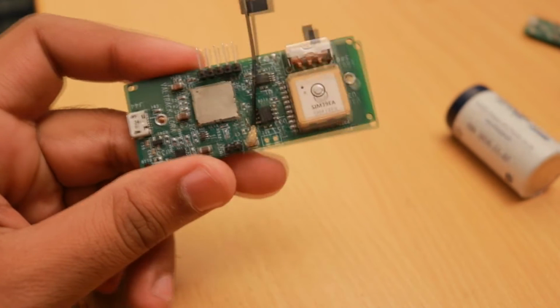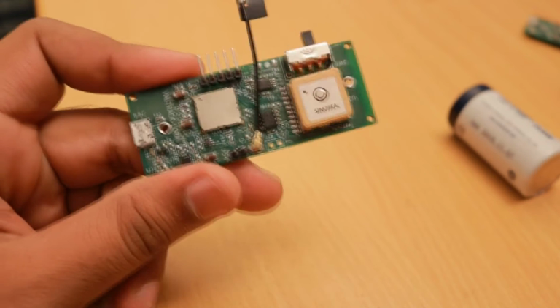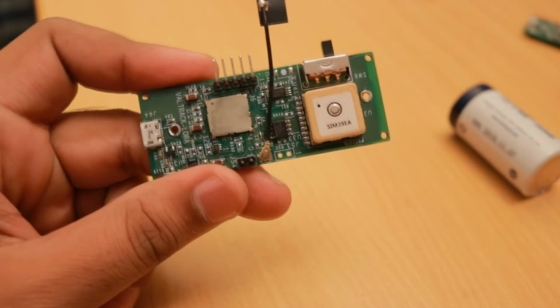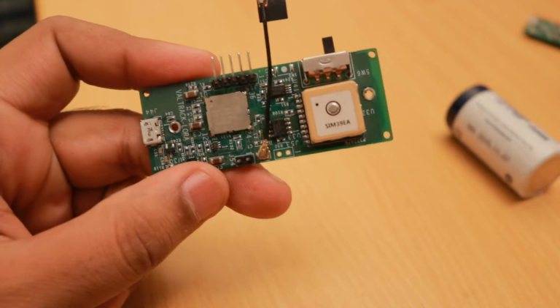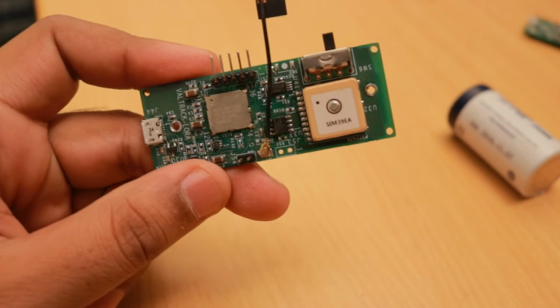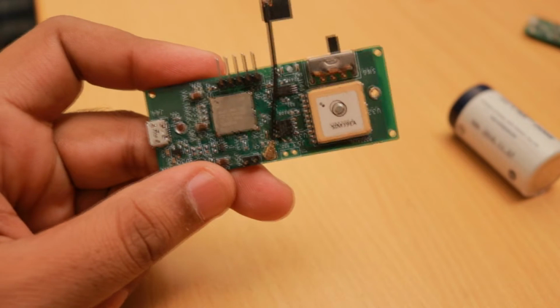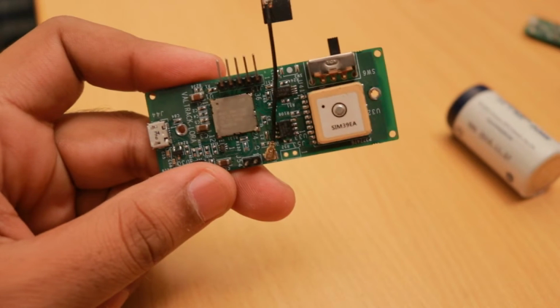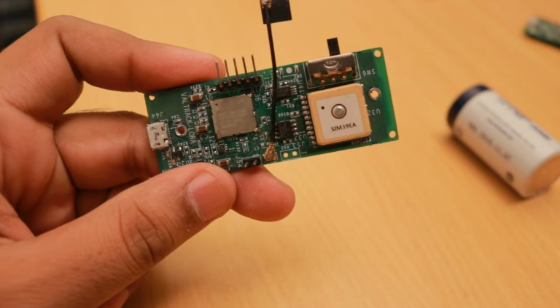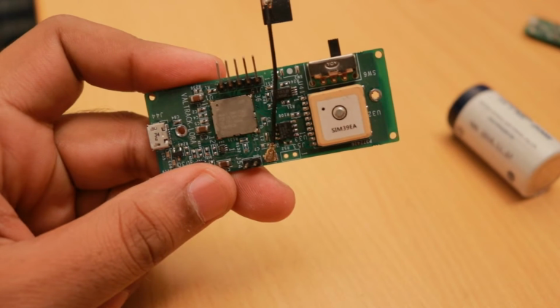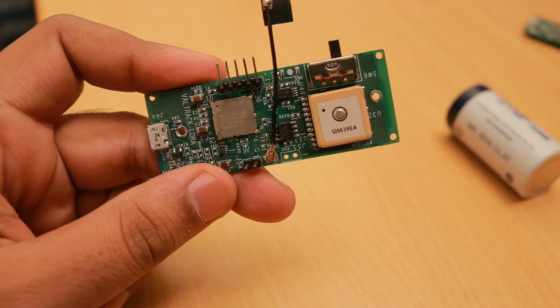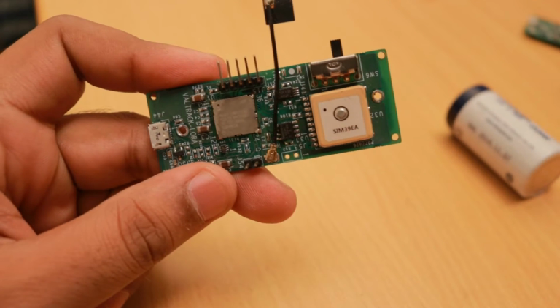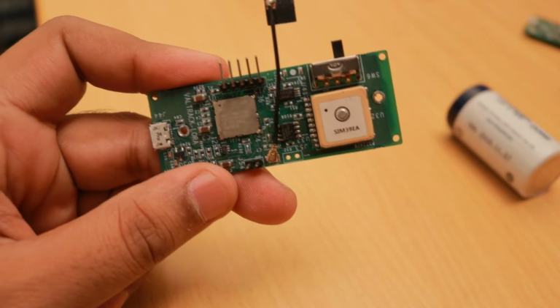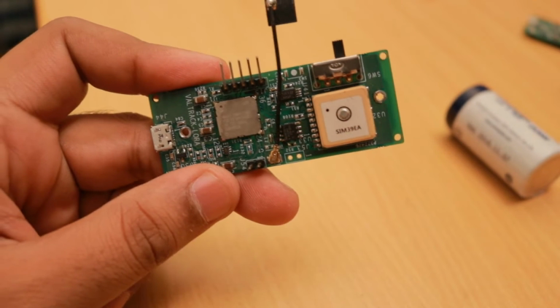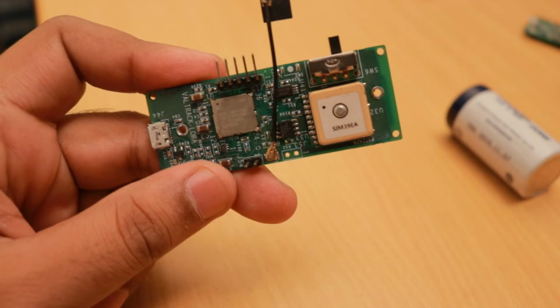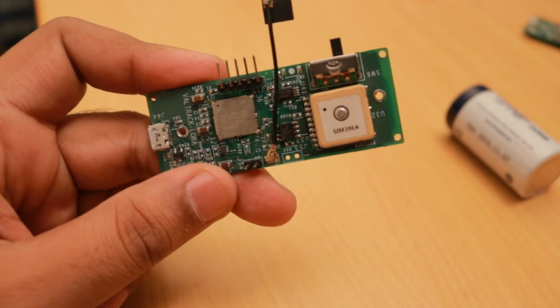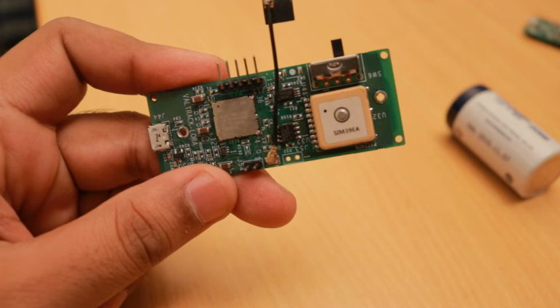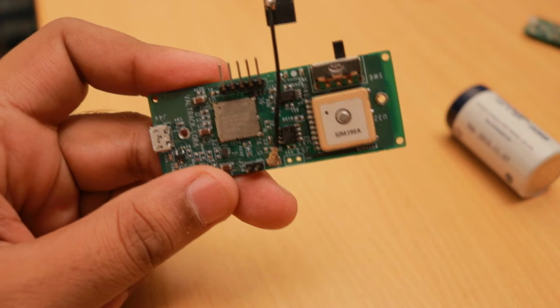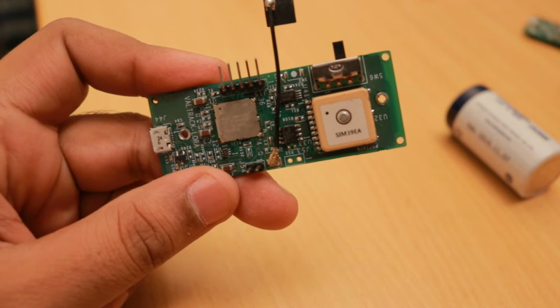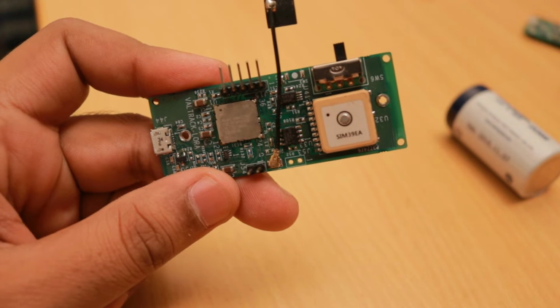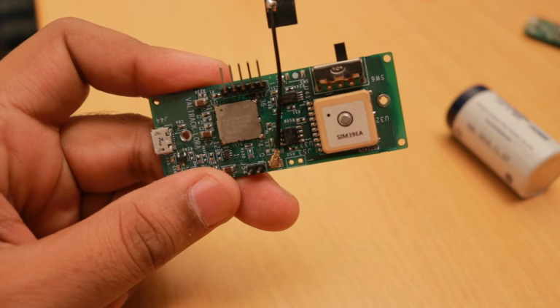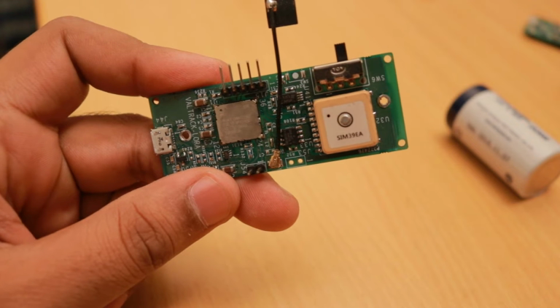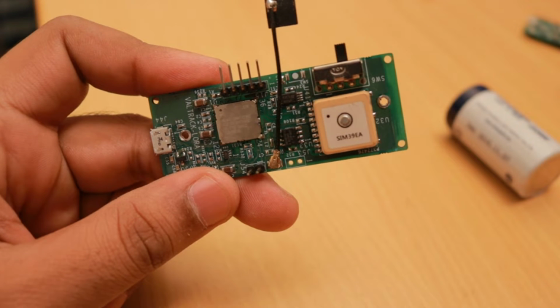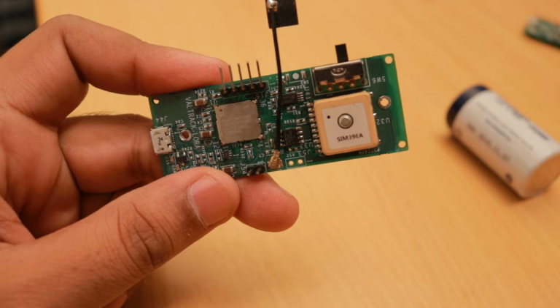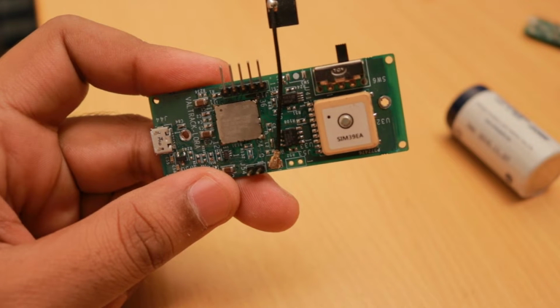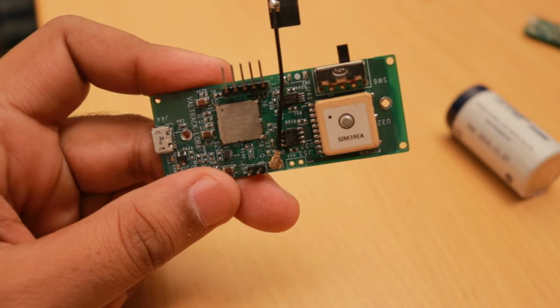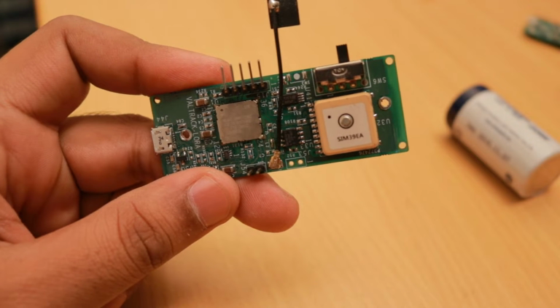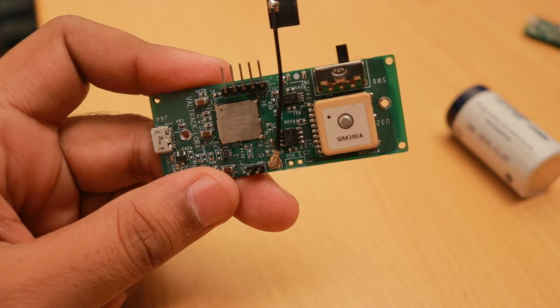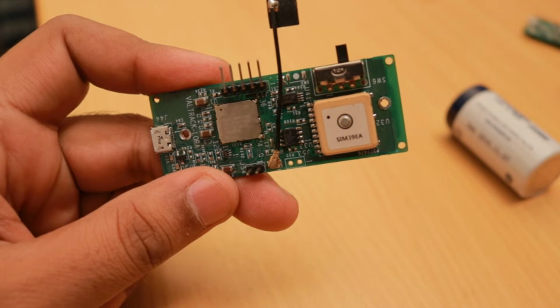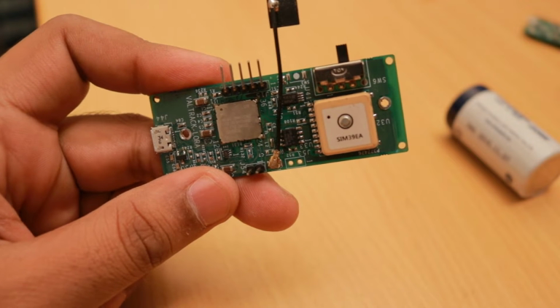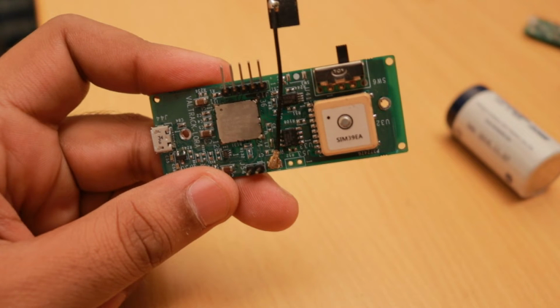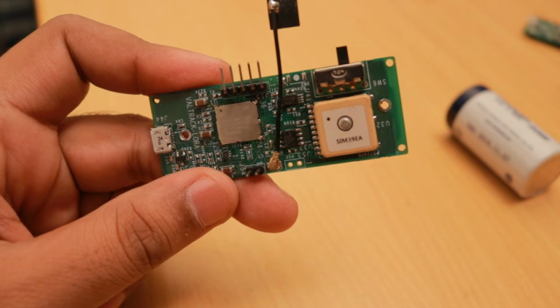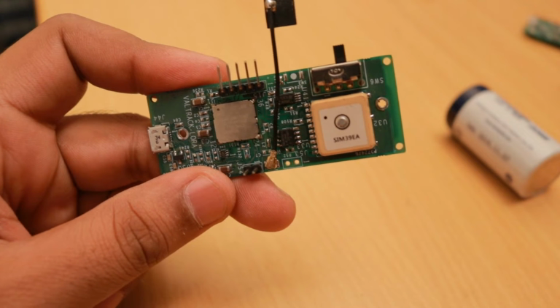Hello friends, in this video I am going to show you the new LoRaWAN GPS tracking device we designed for a client in Switzerland.